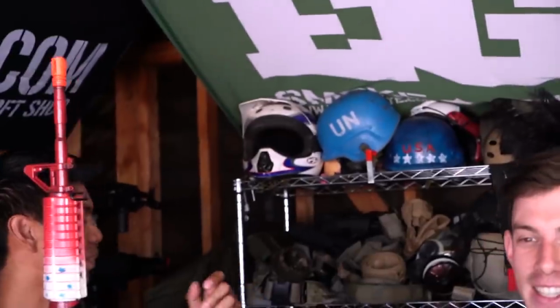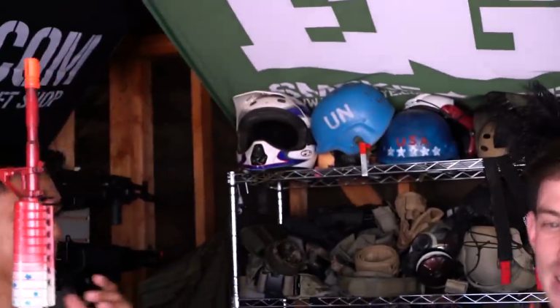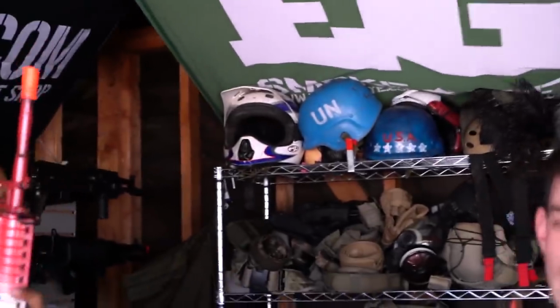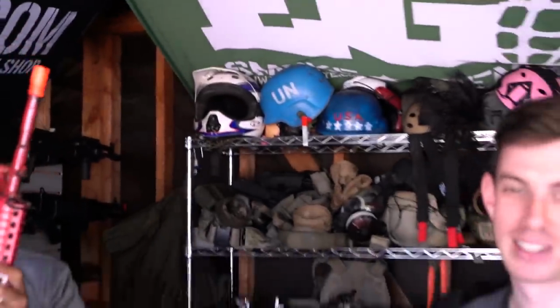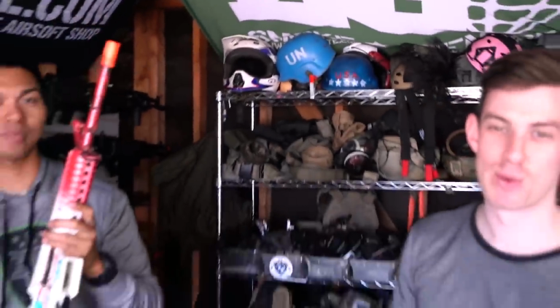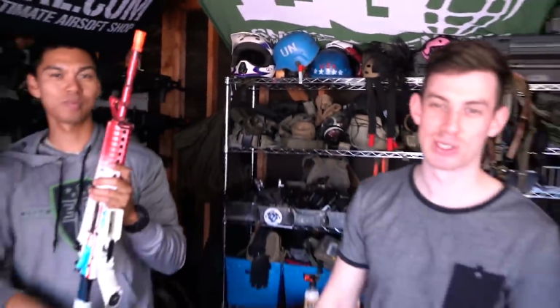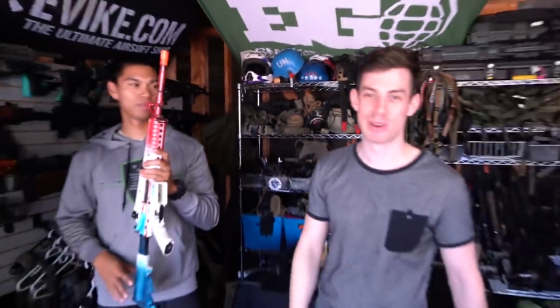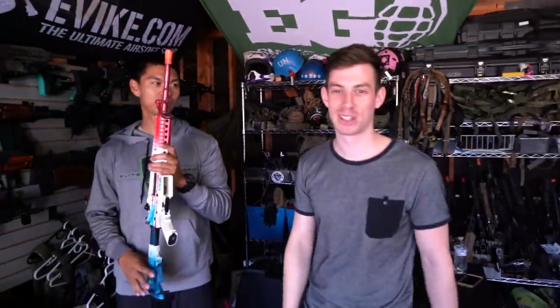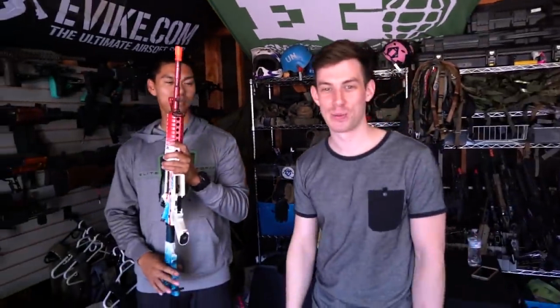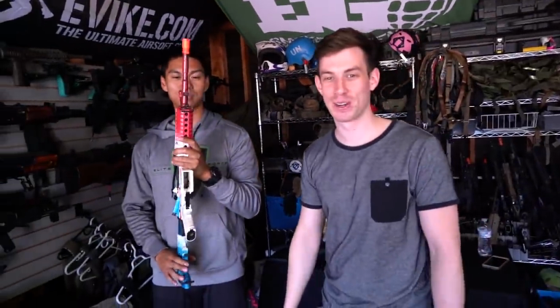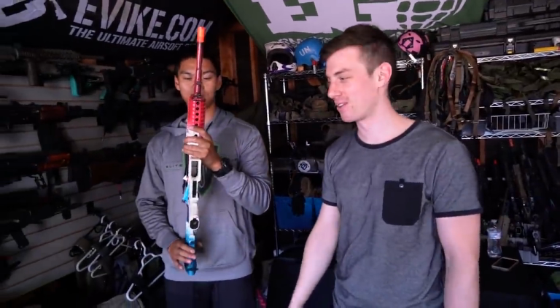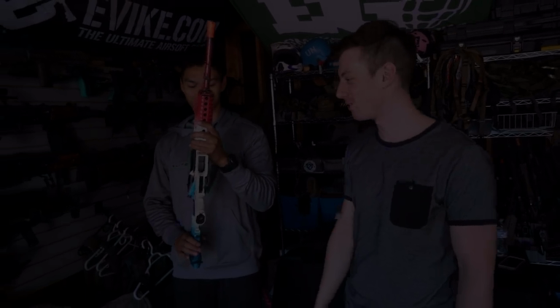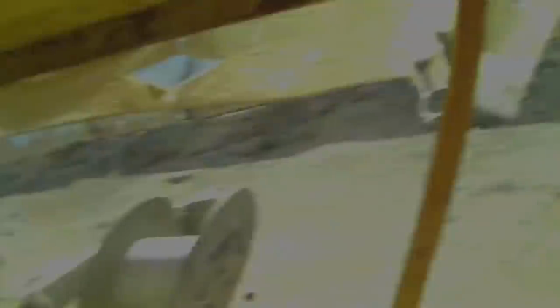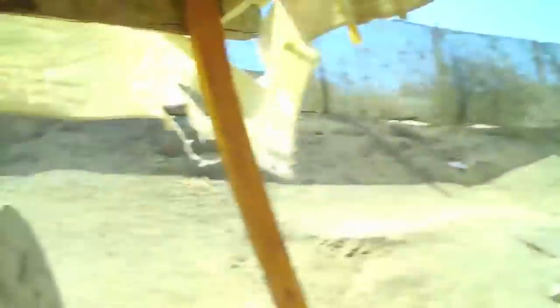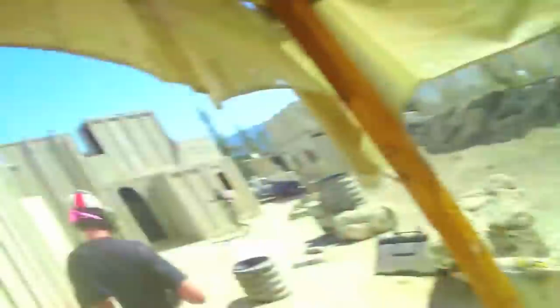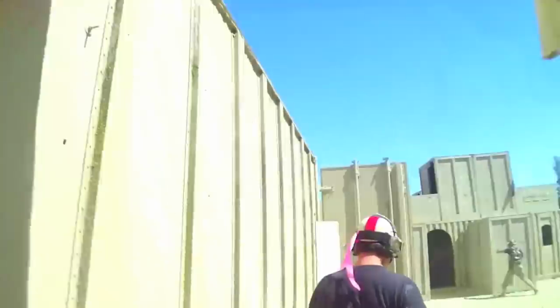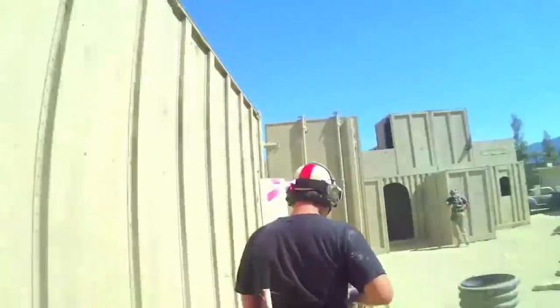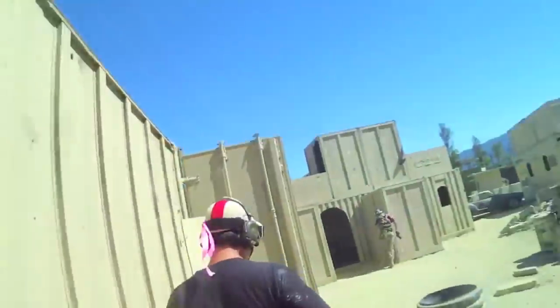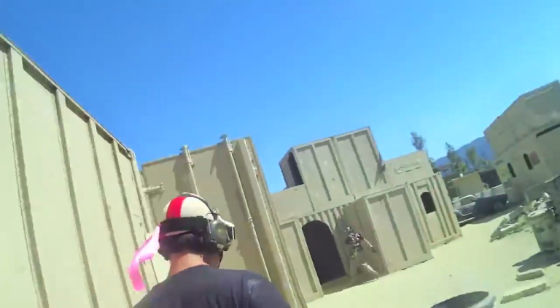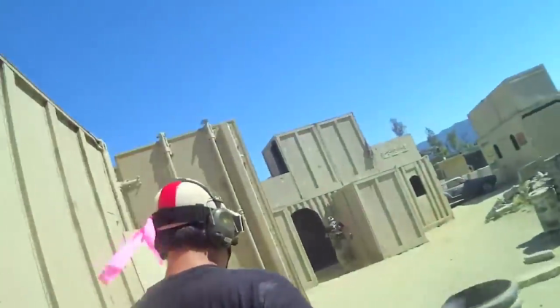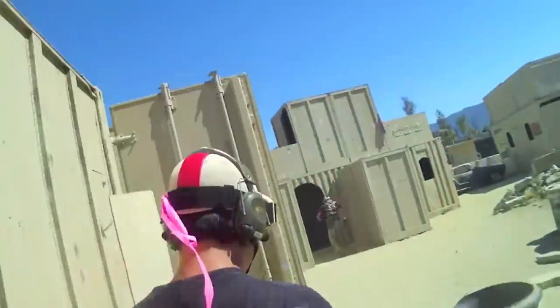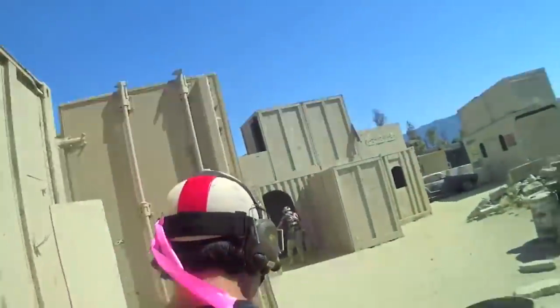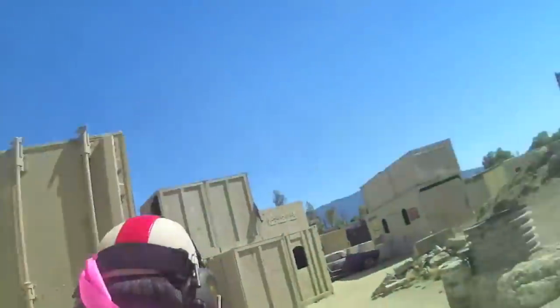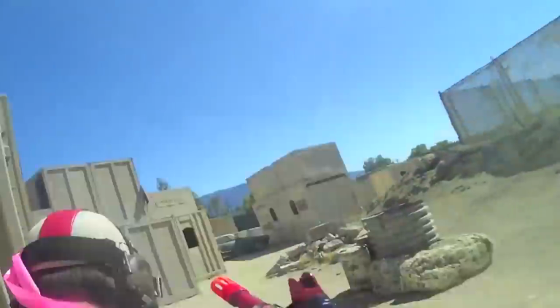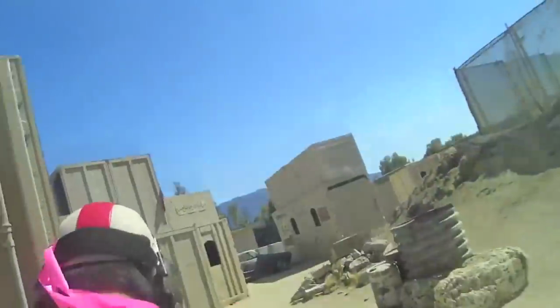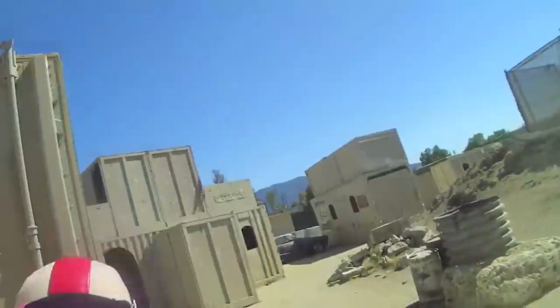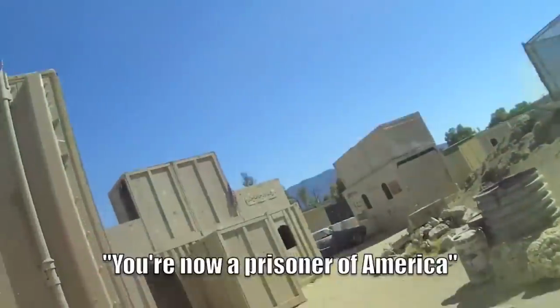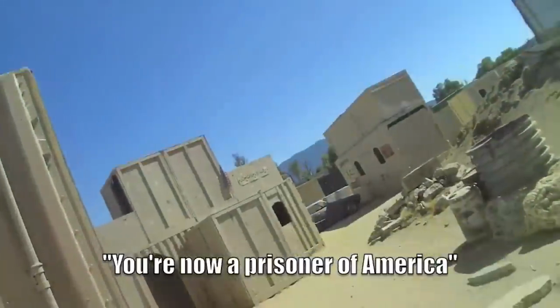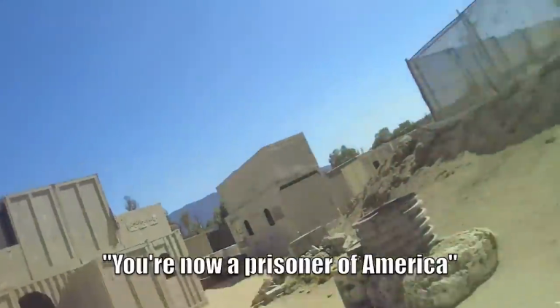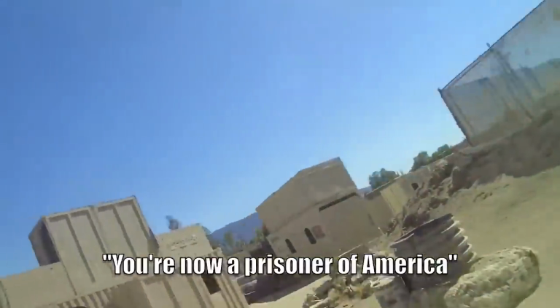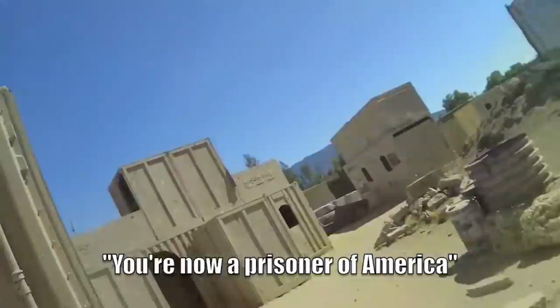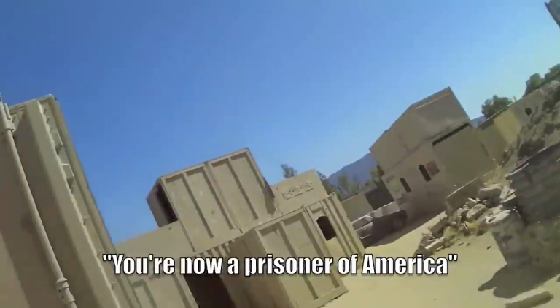That's why this is the most American op ever. 'You're now a prisoner of America.'